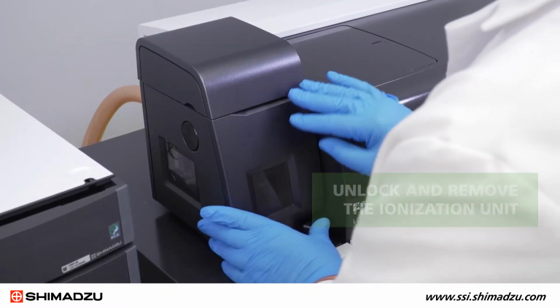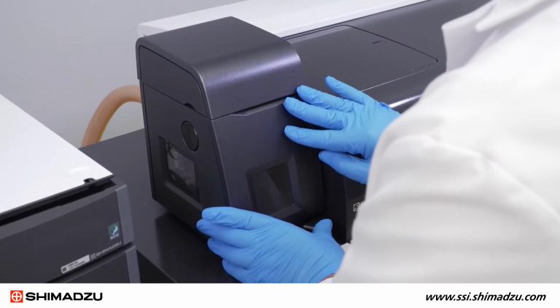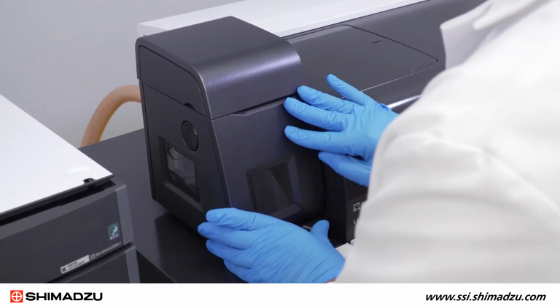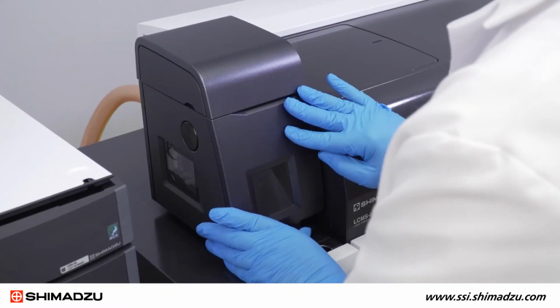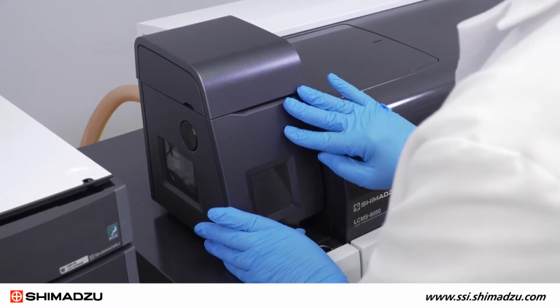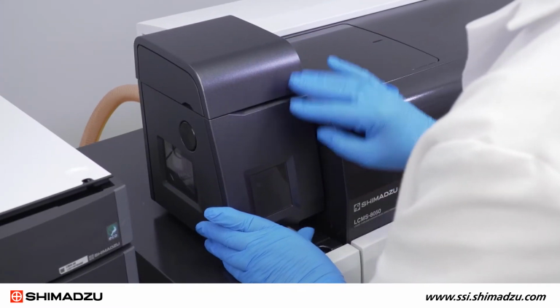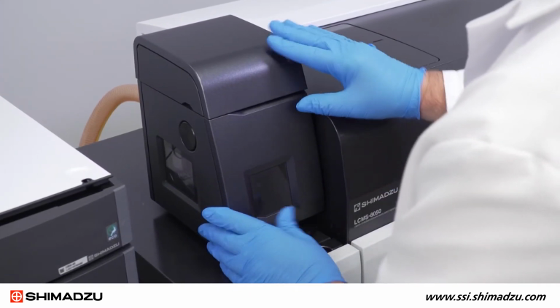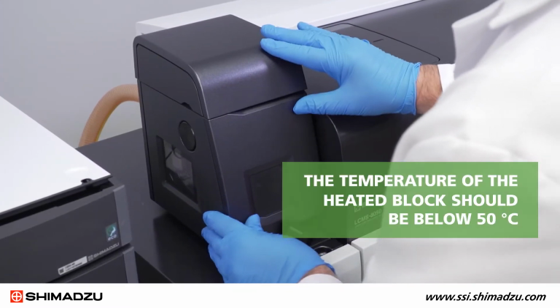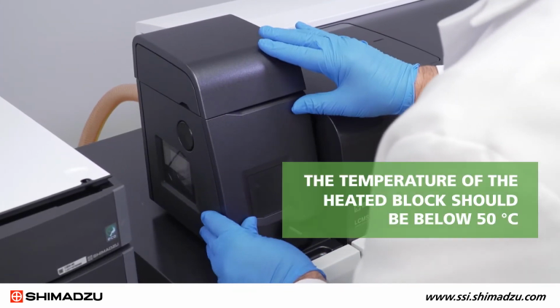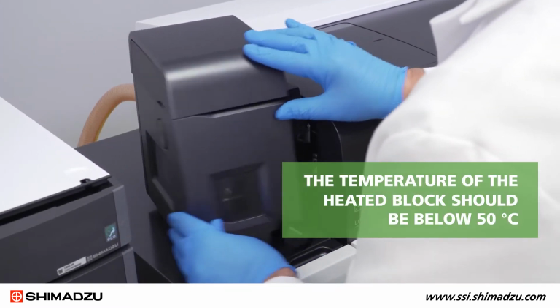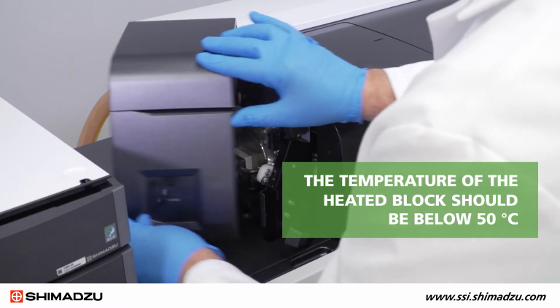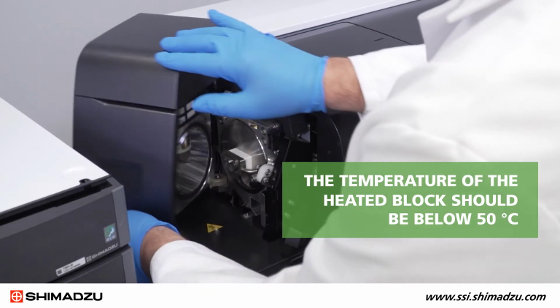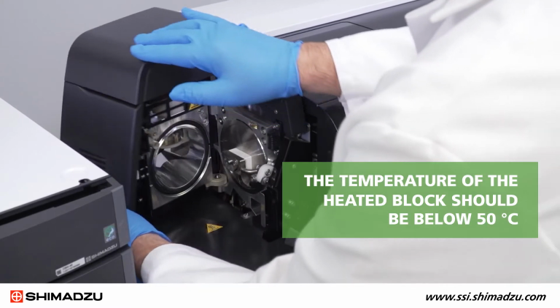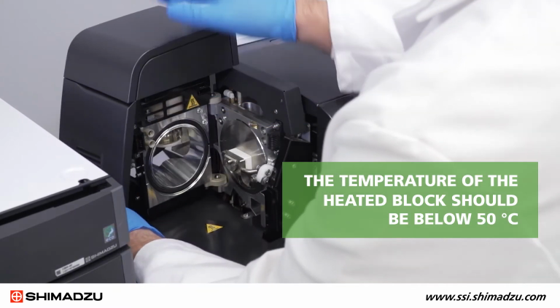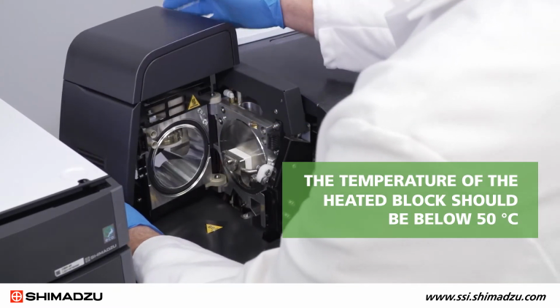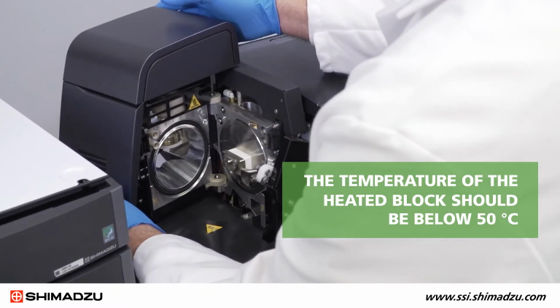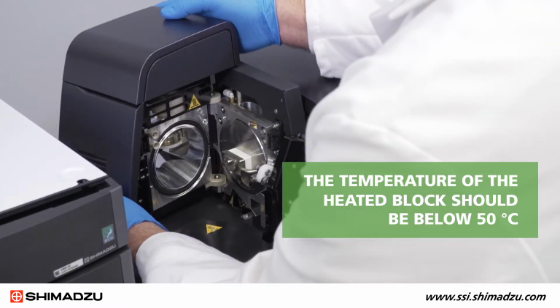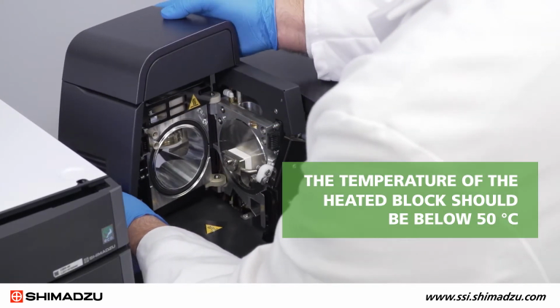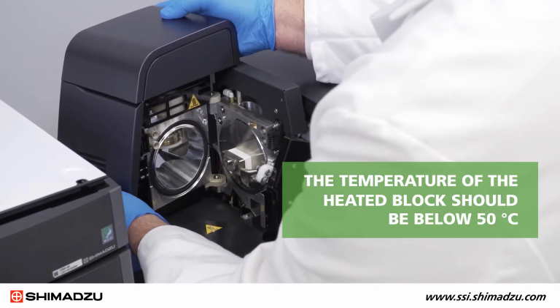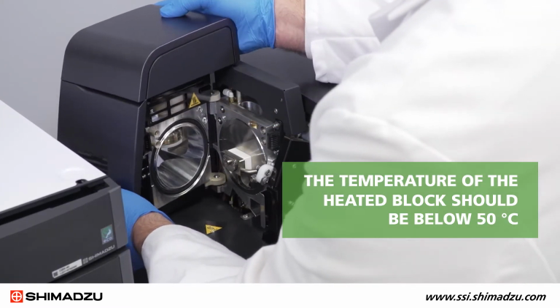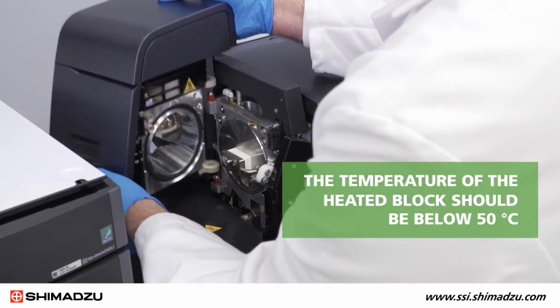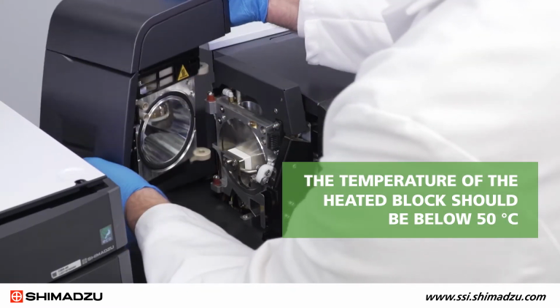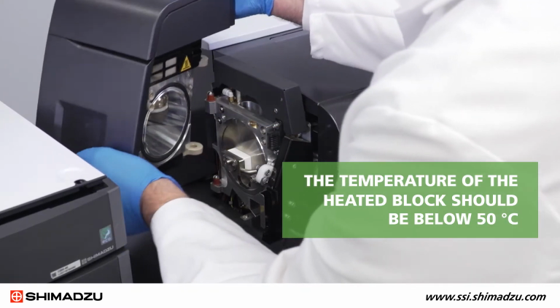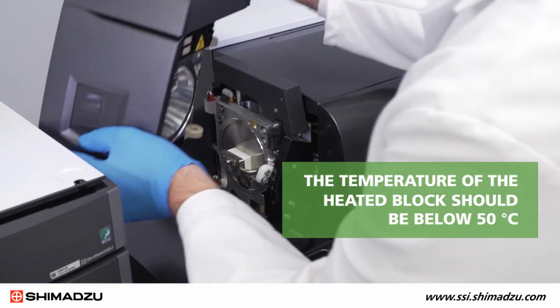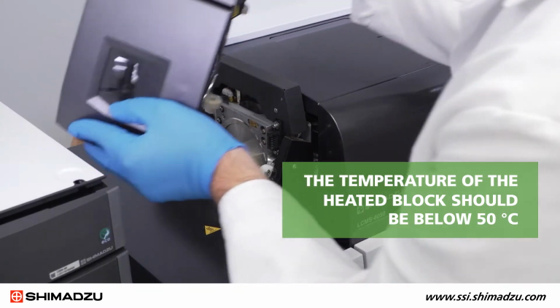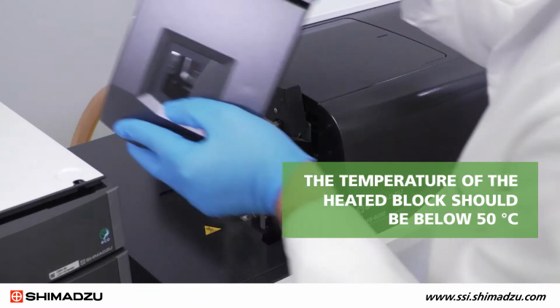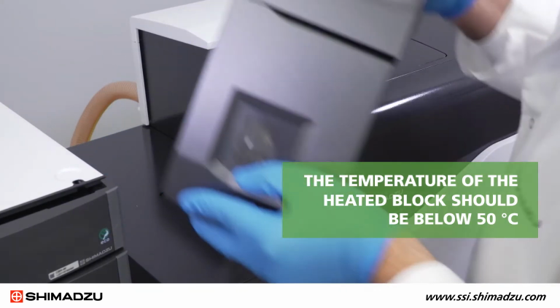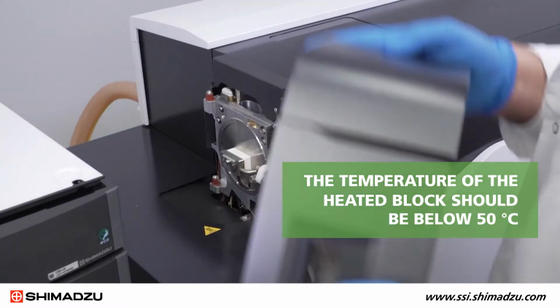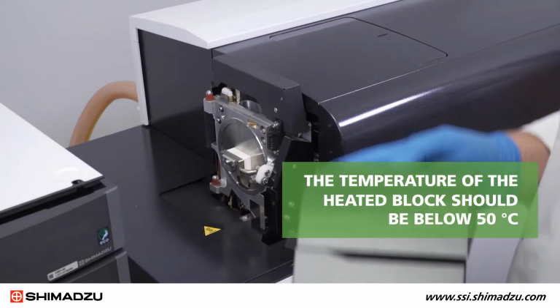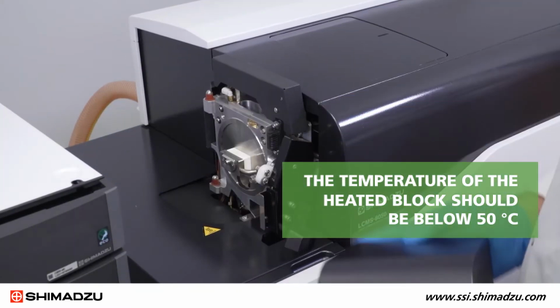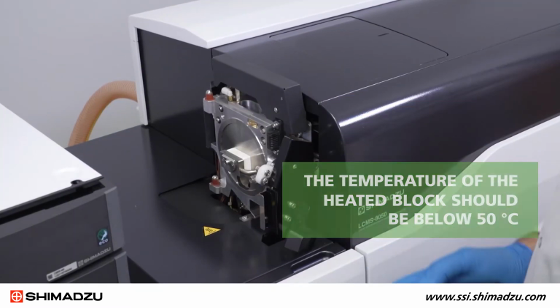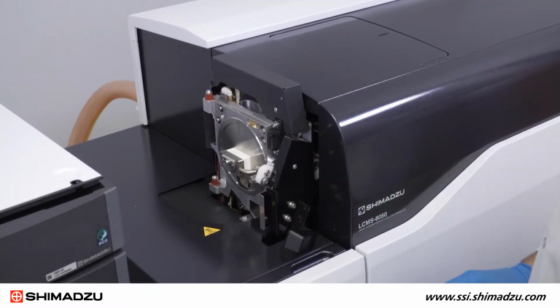To avoid injury, the temperature of the heated block should be below 50 degrees Celsius before you remove the unit.